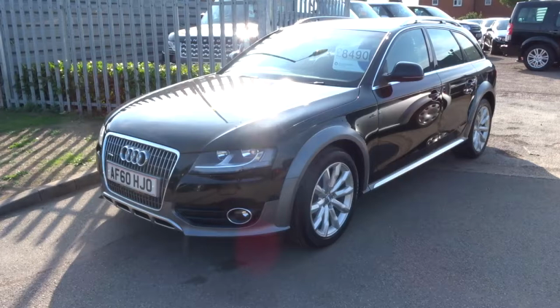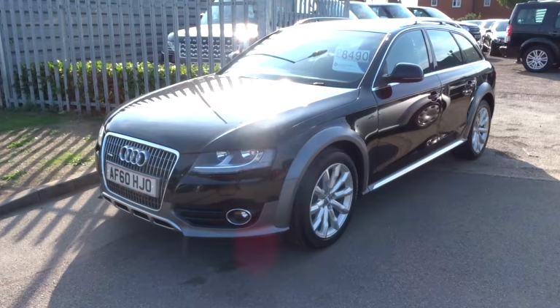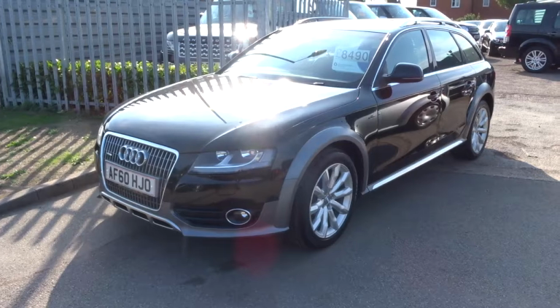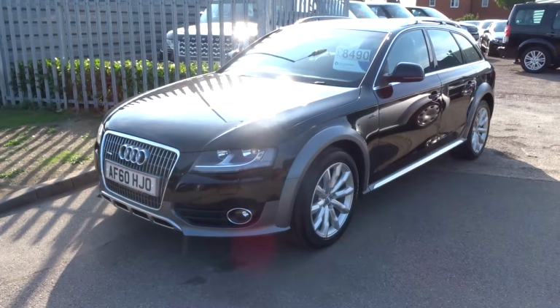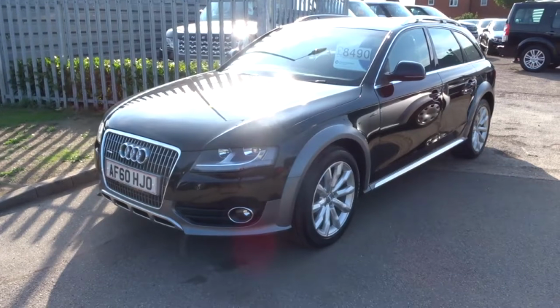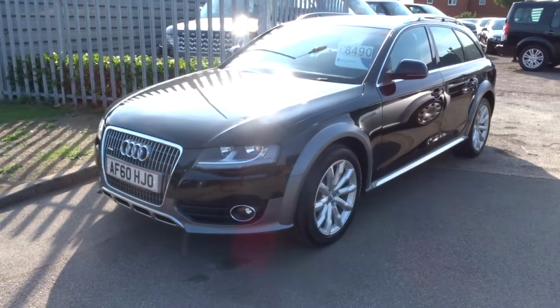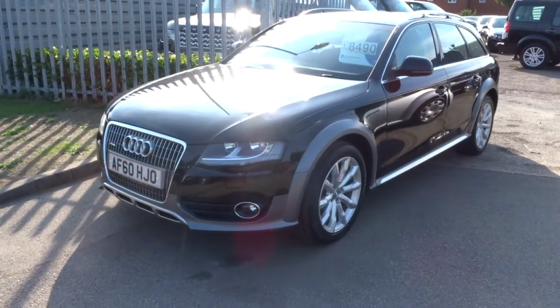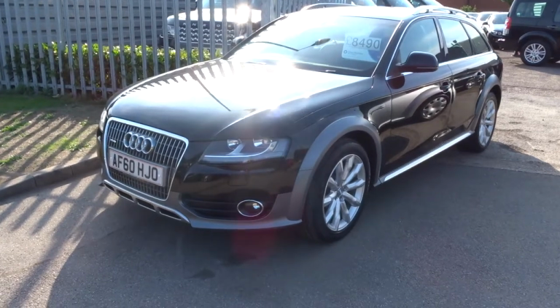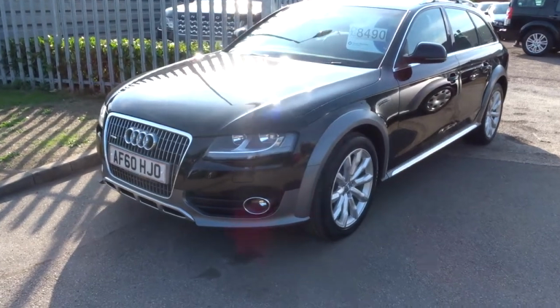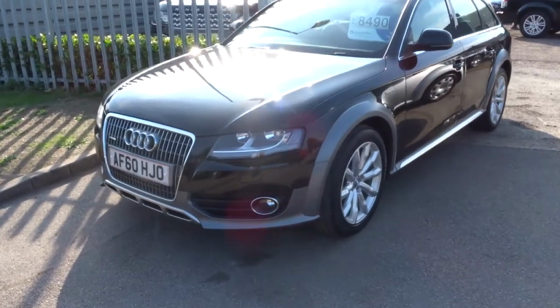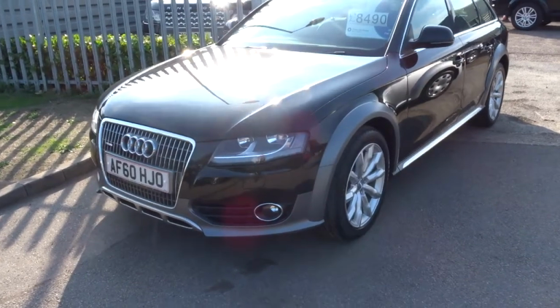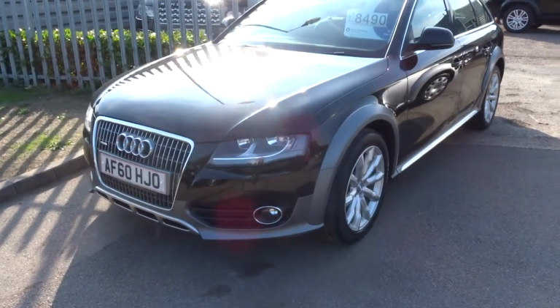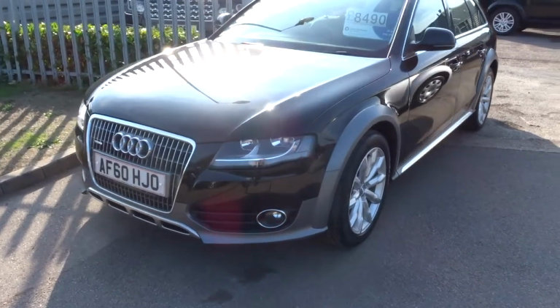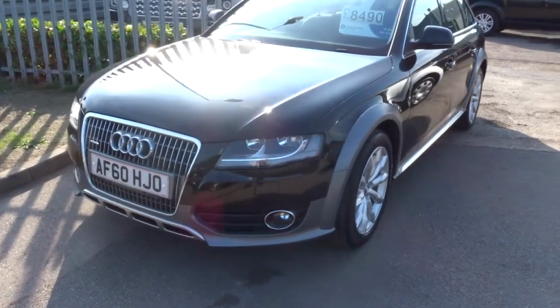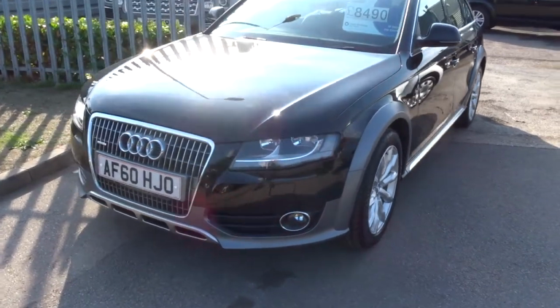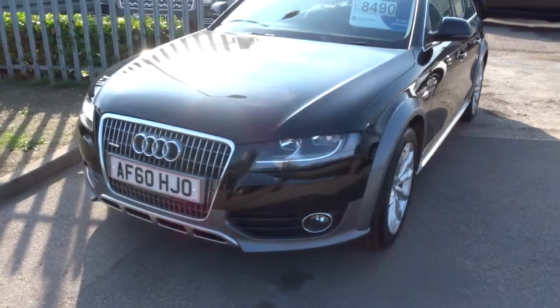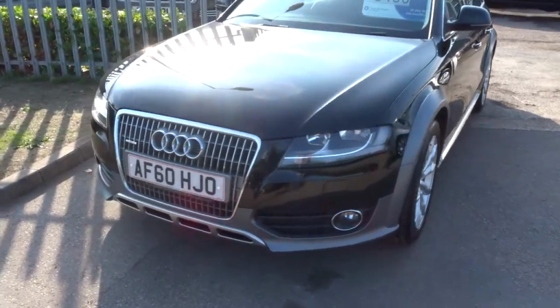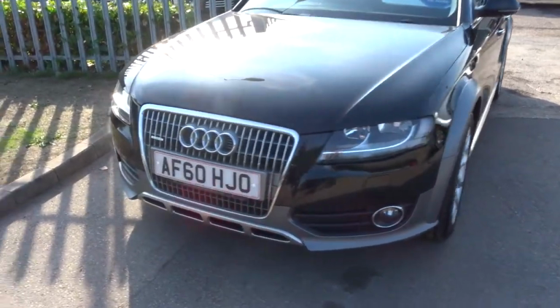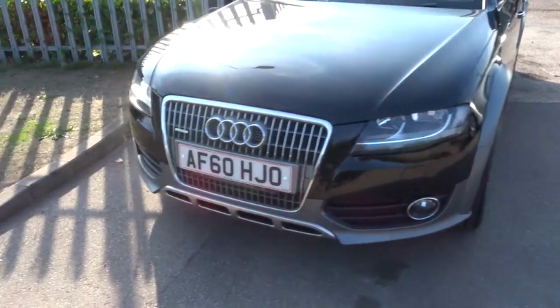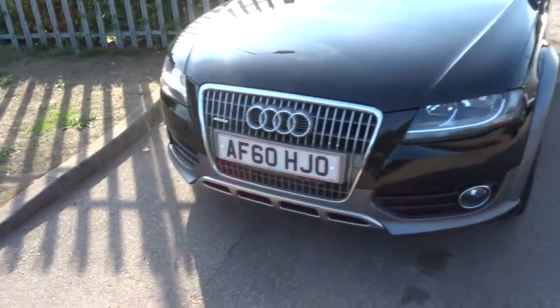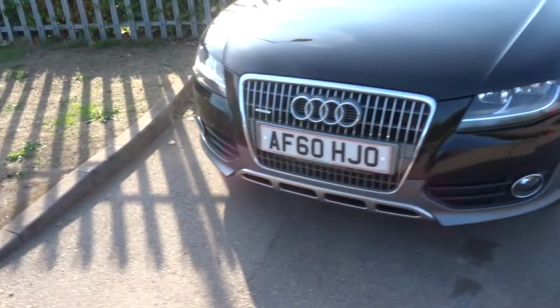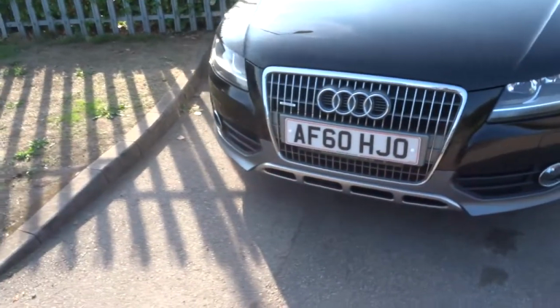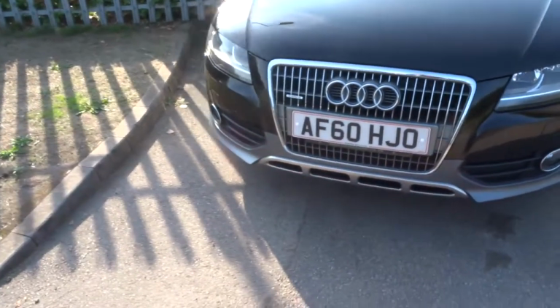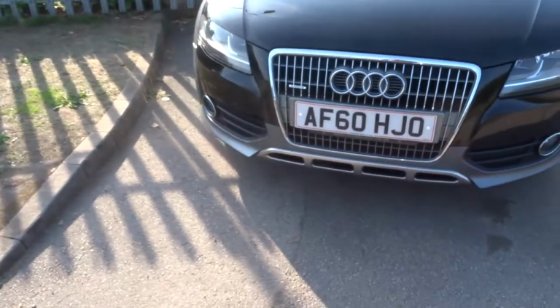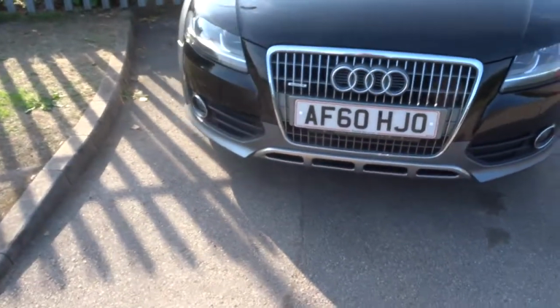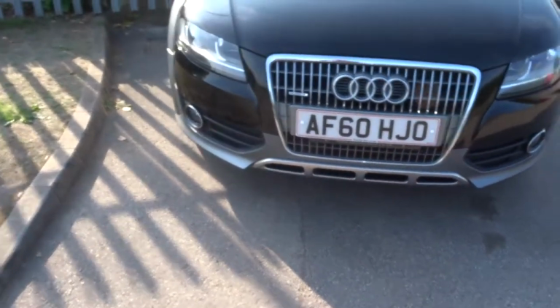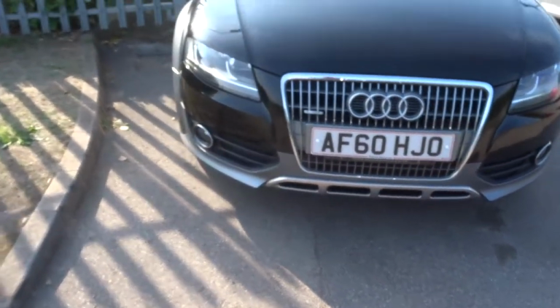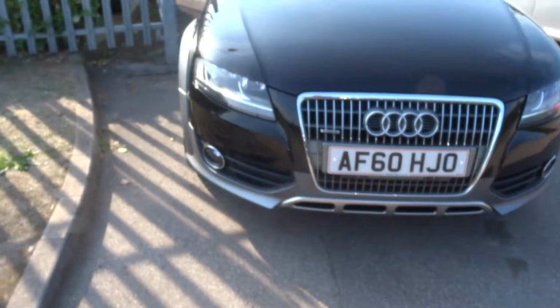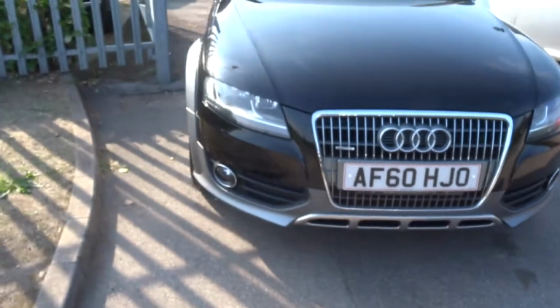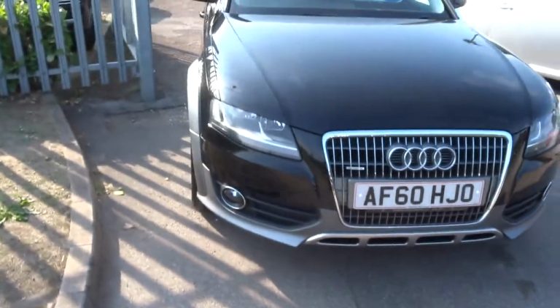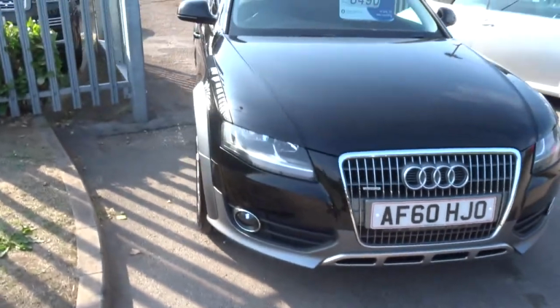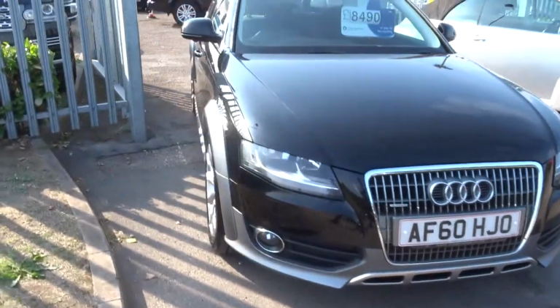Welcome to Country Car, my name is Tom. Here we have a gorgeous Audi A4 Allroad.